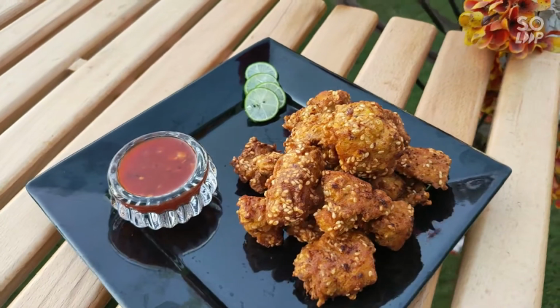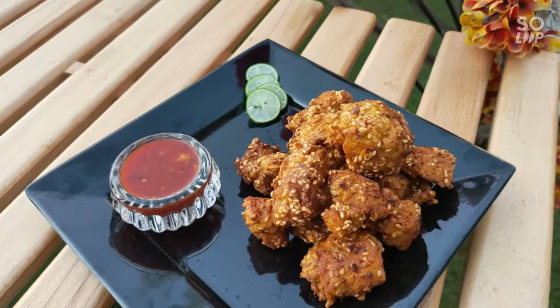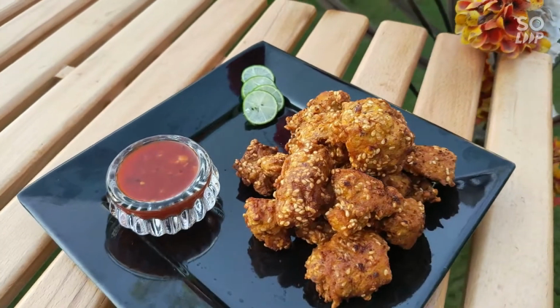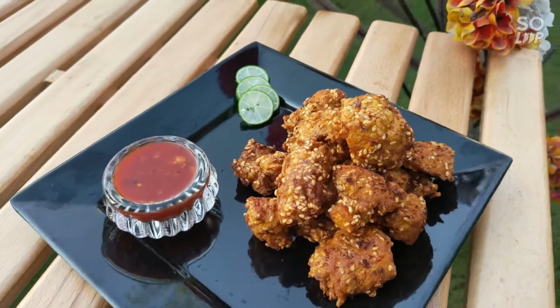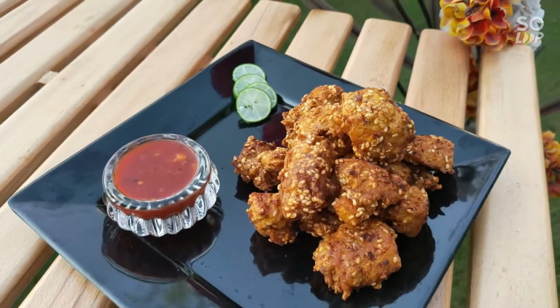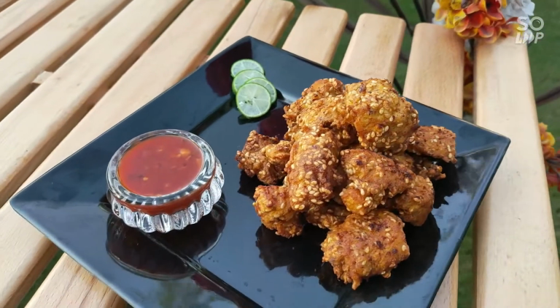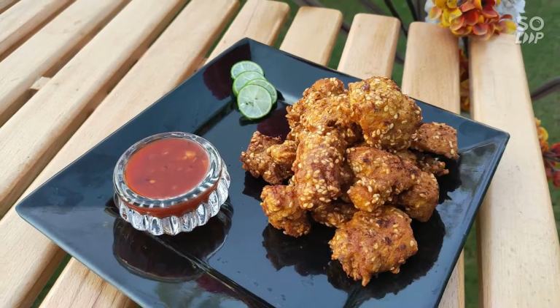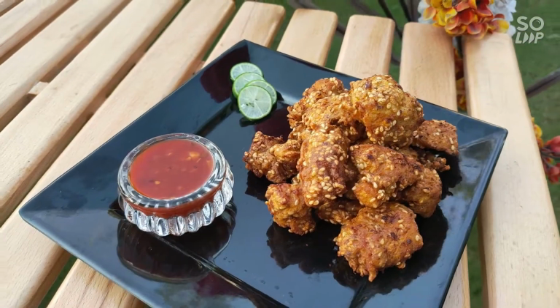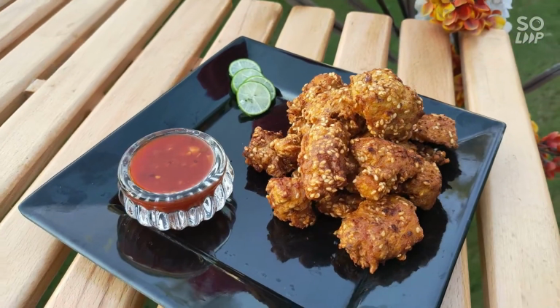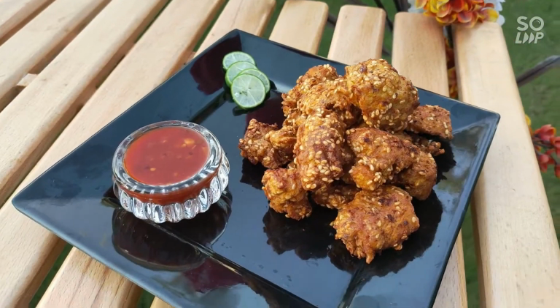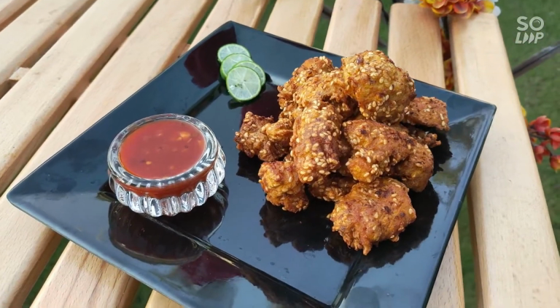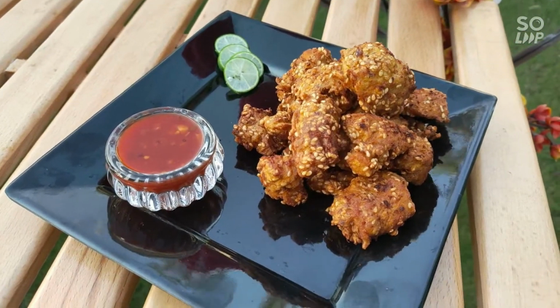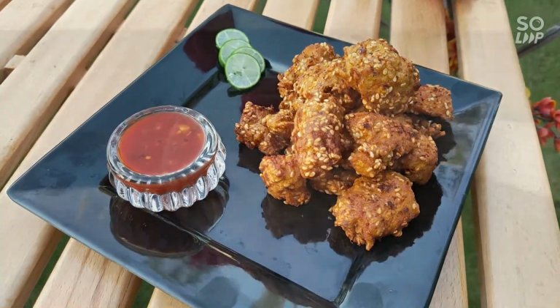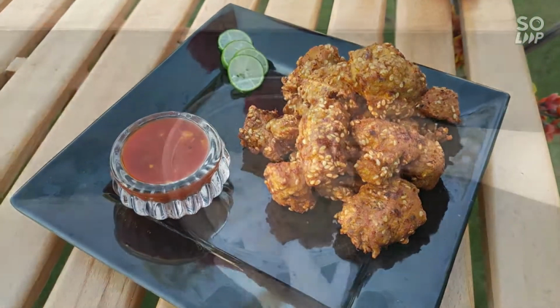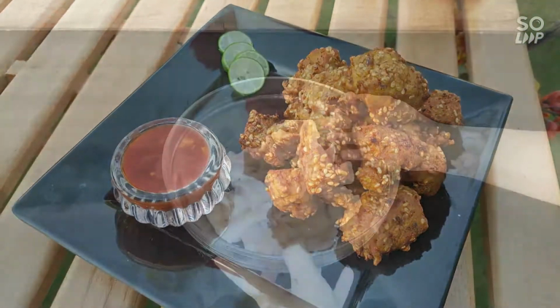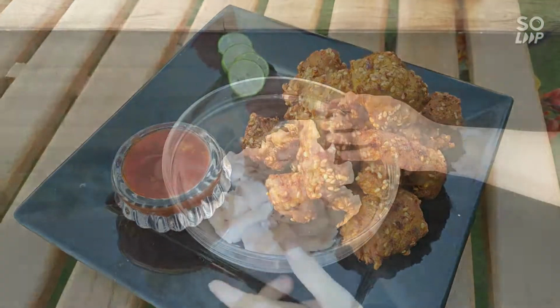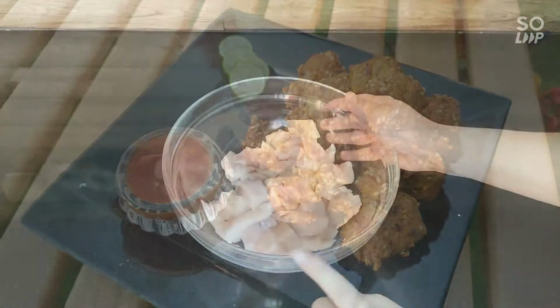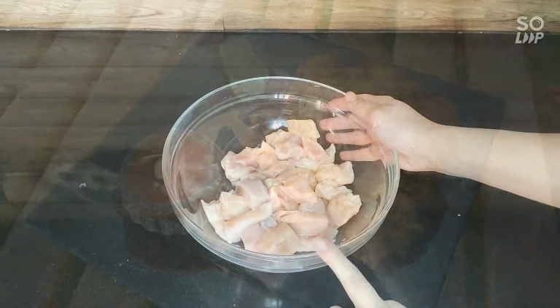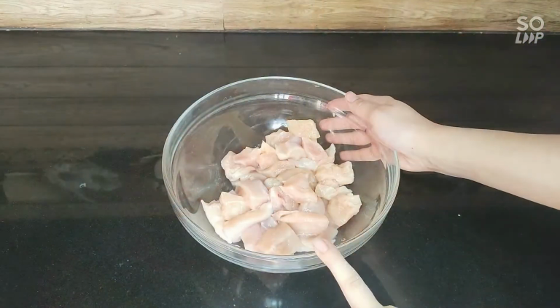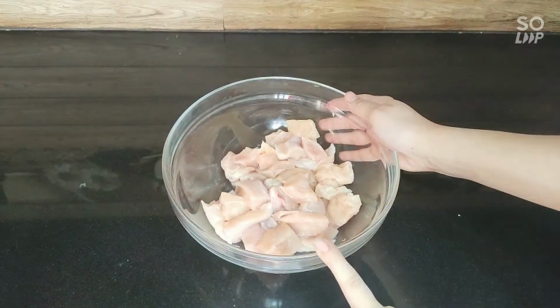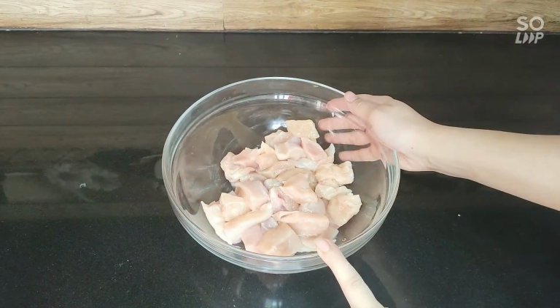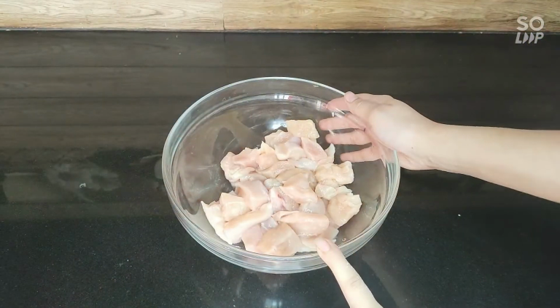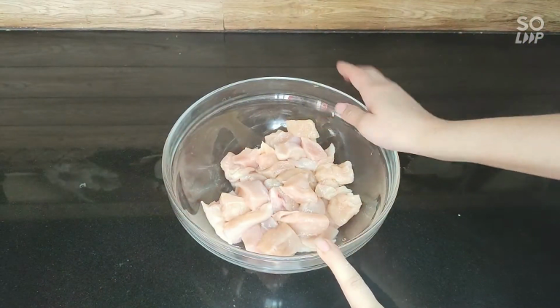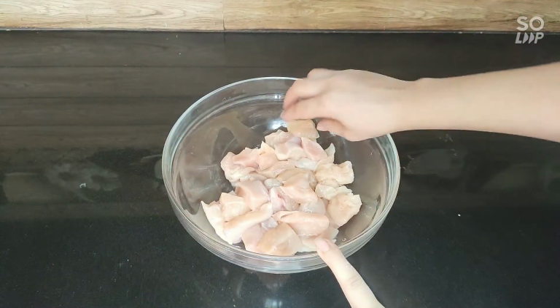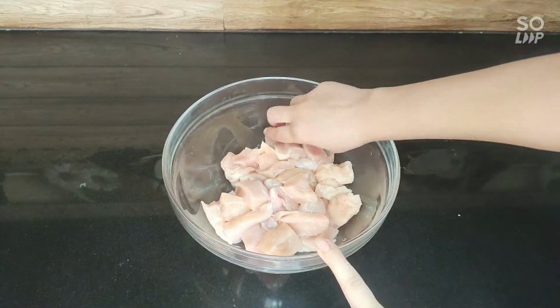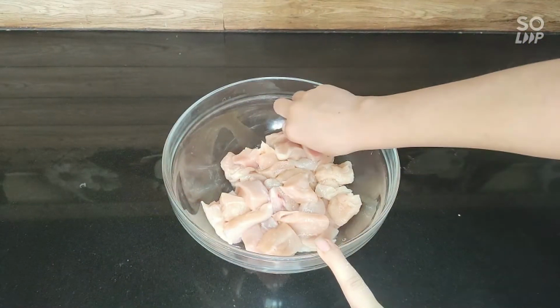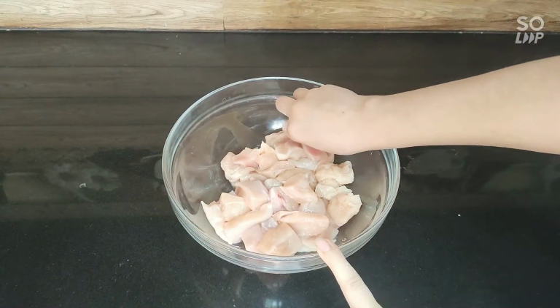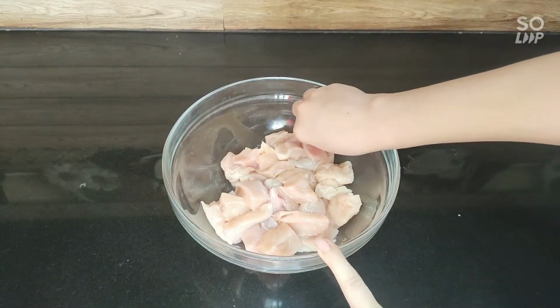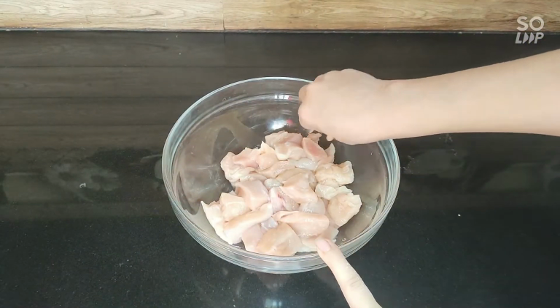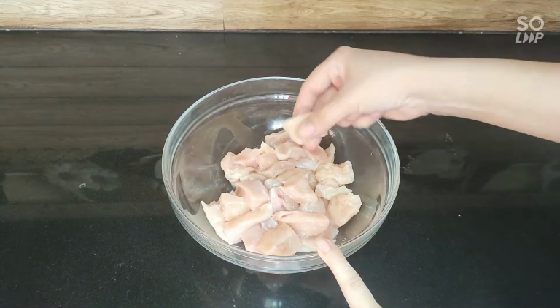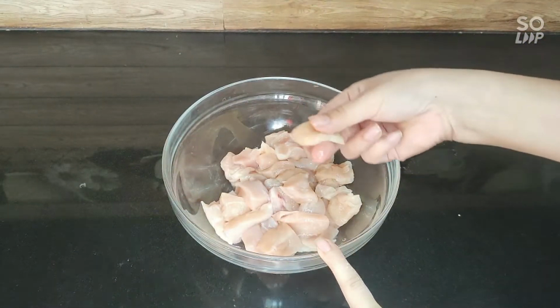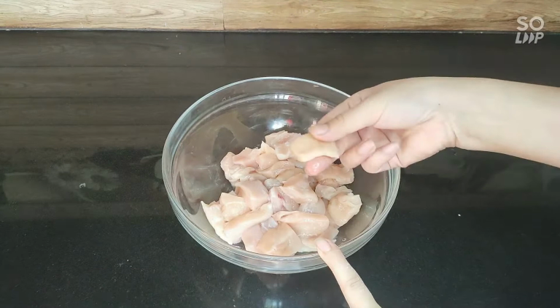First, we have to cut chicken in large cubes.